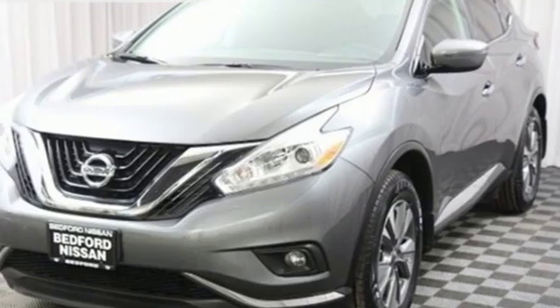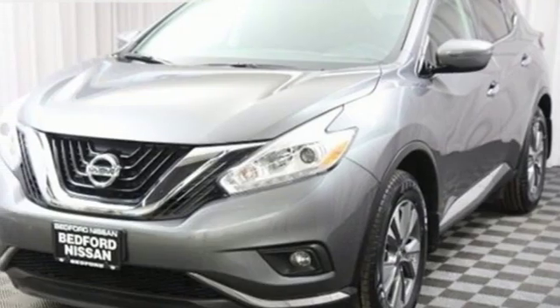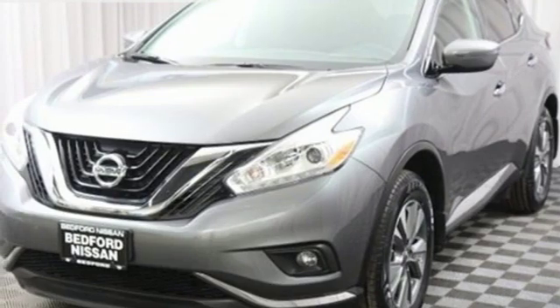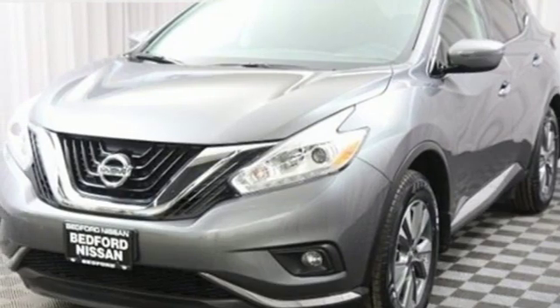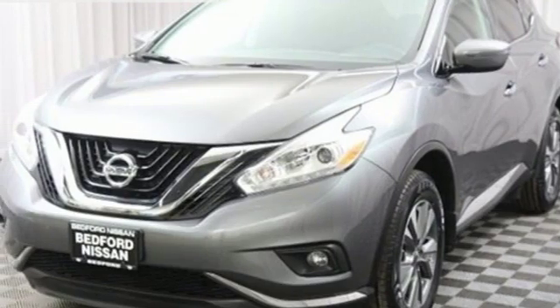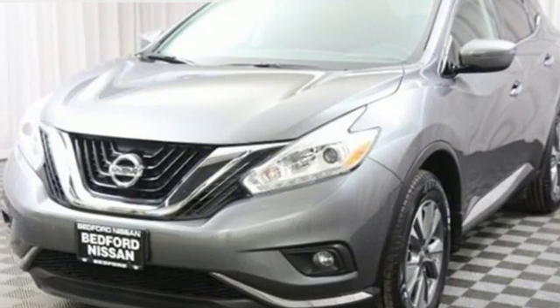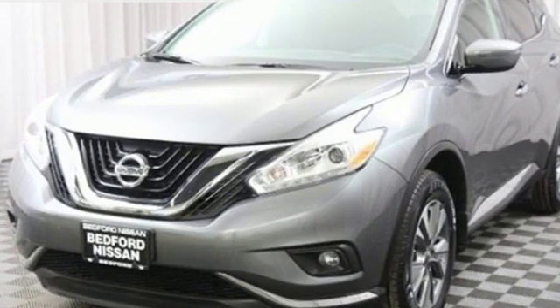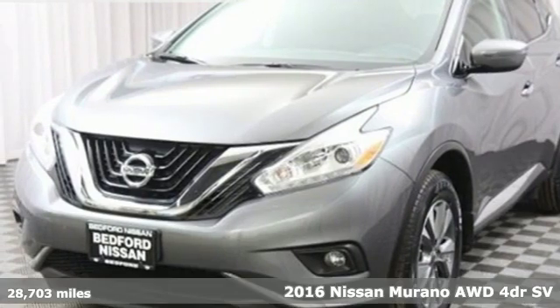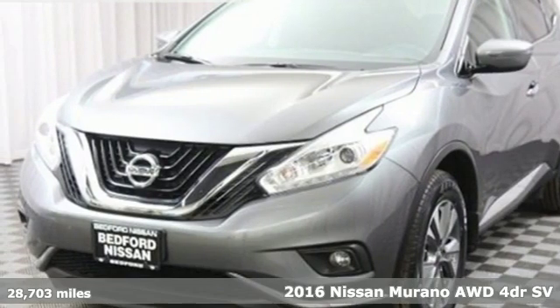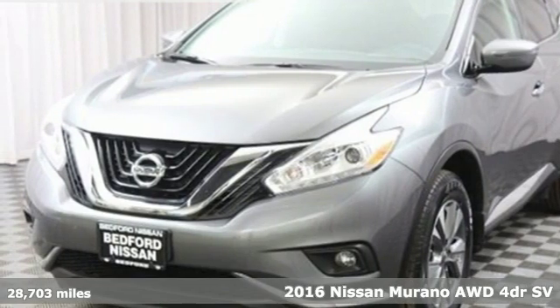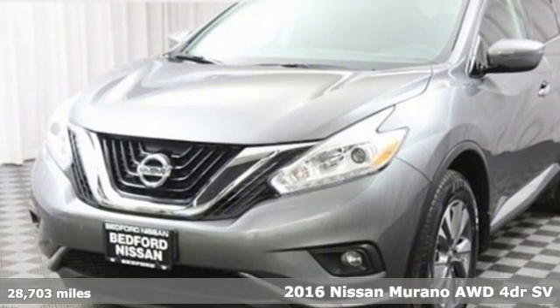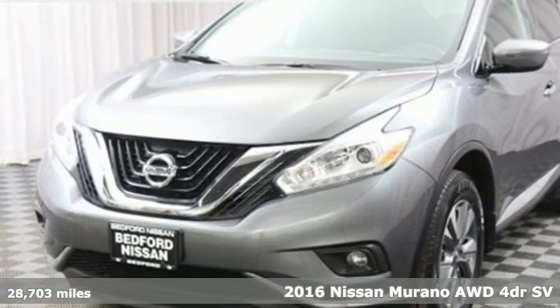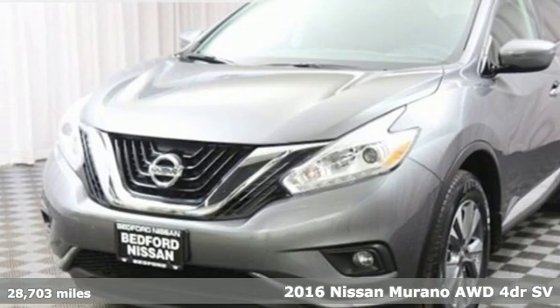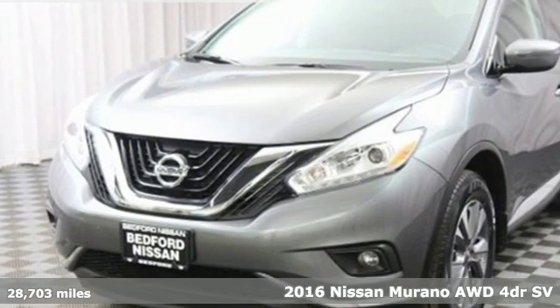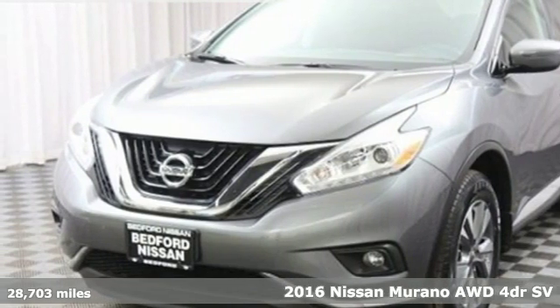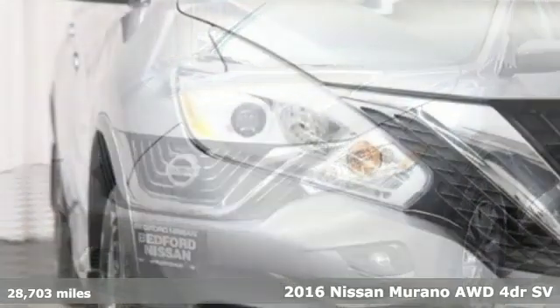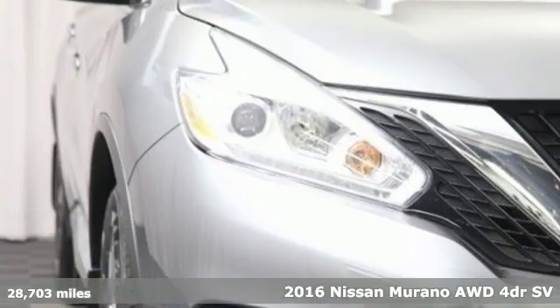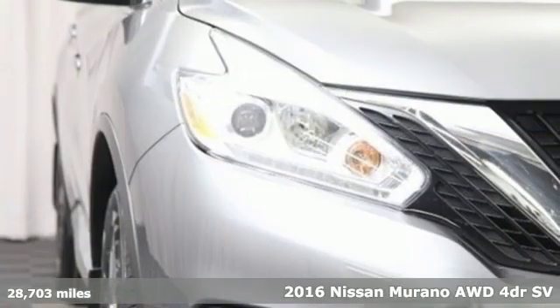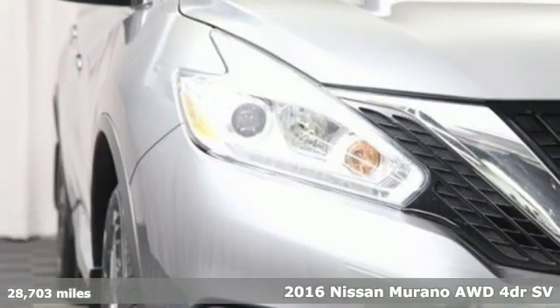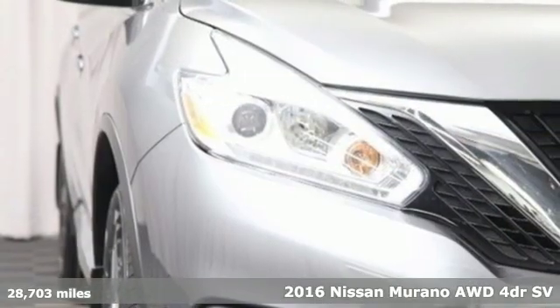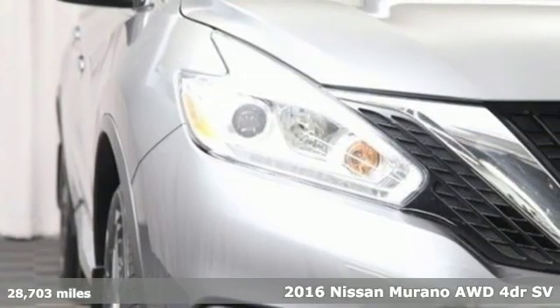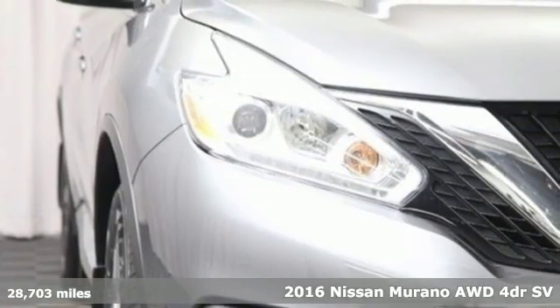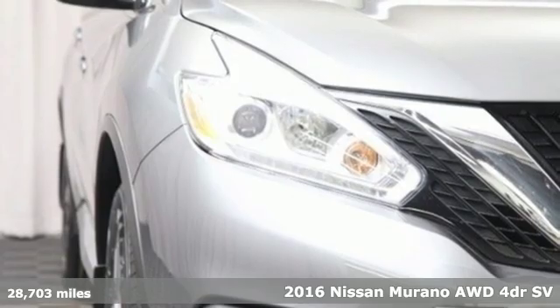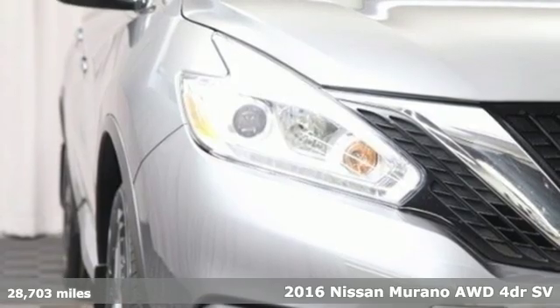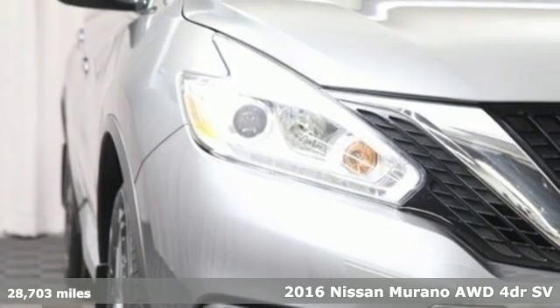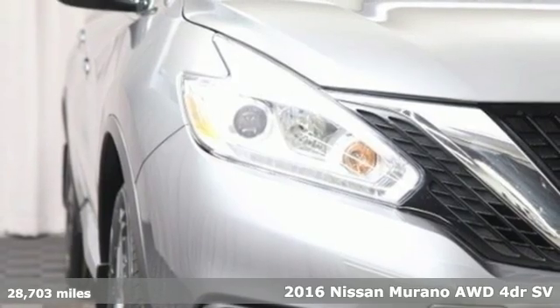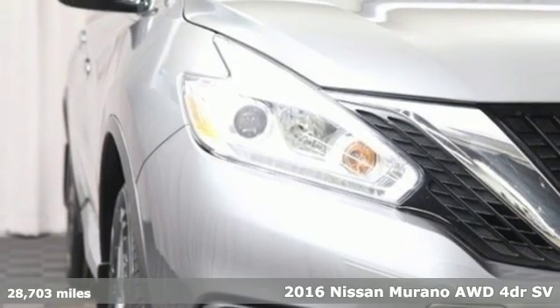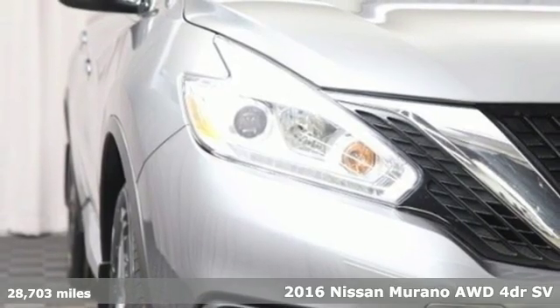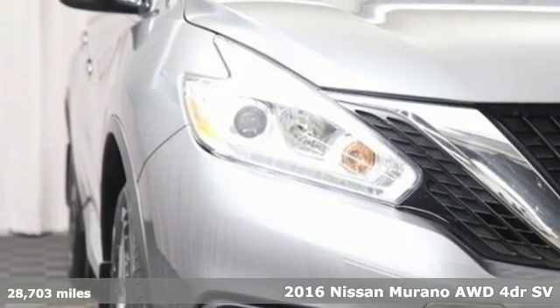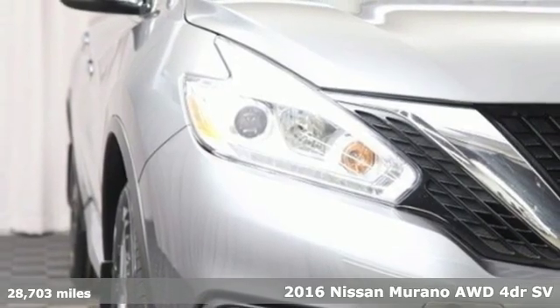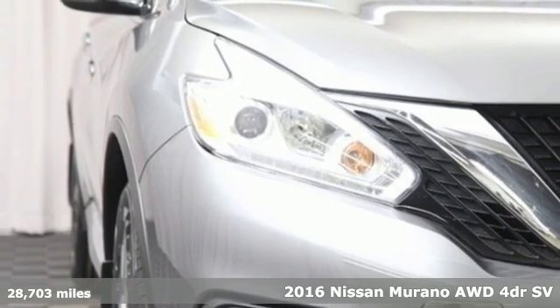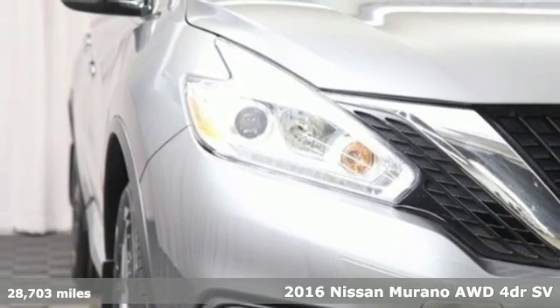It's a certified 2016 Nissan Murano. Innovation. Excitement. Nissan.